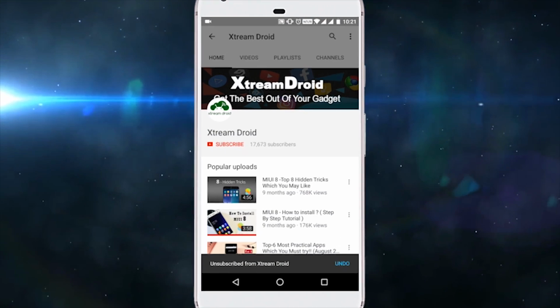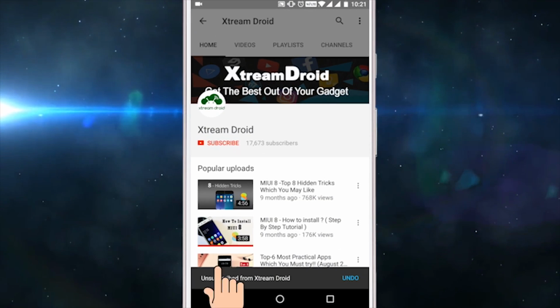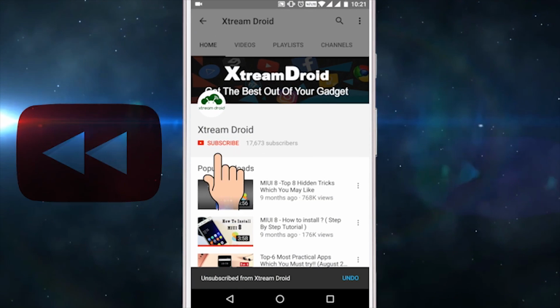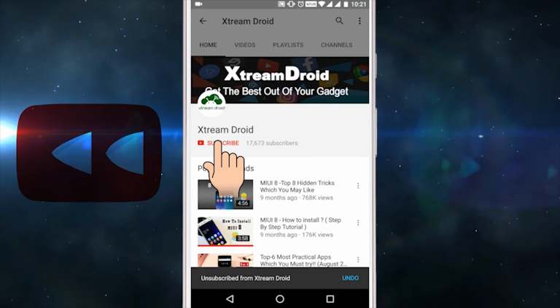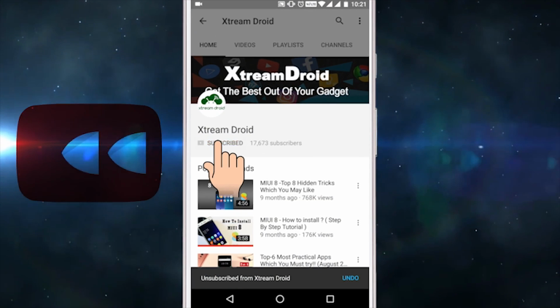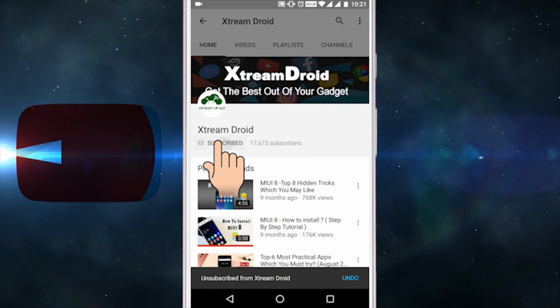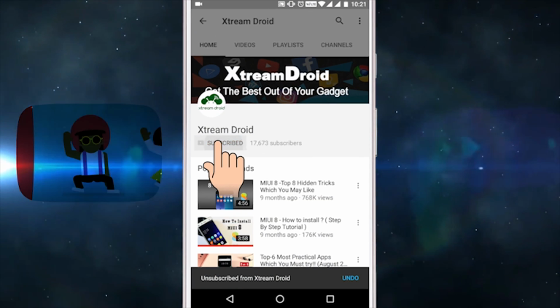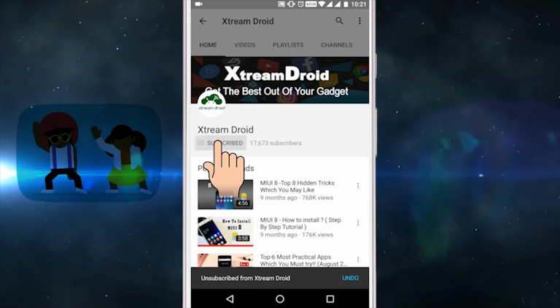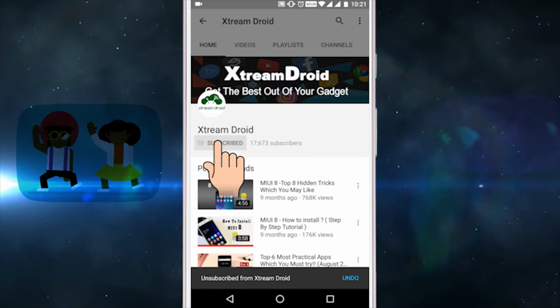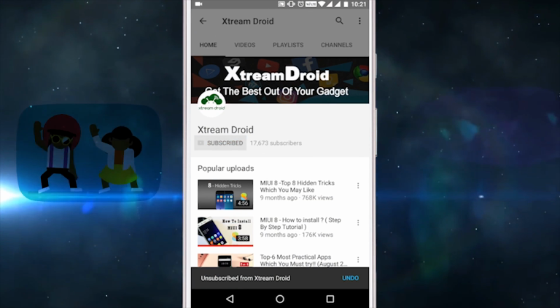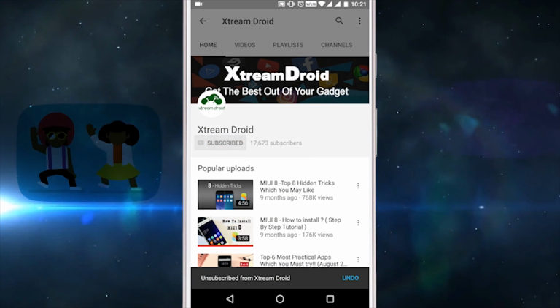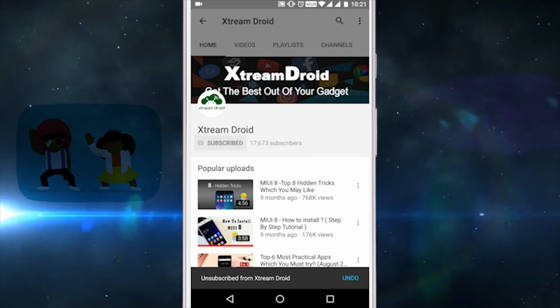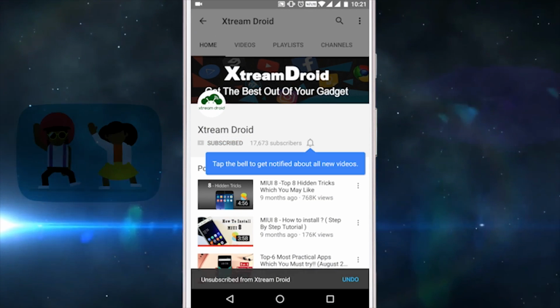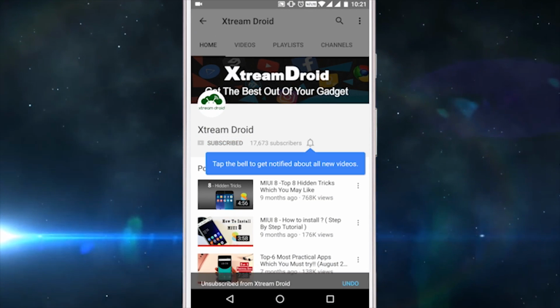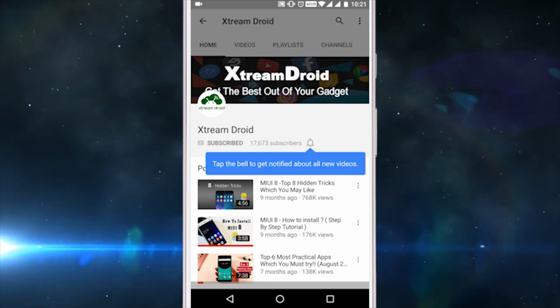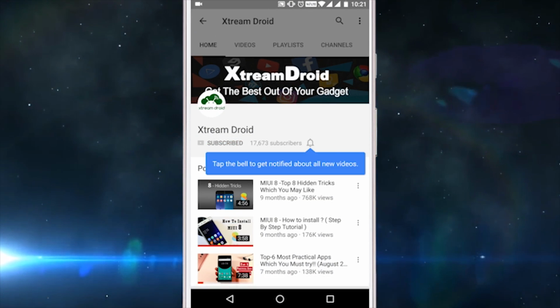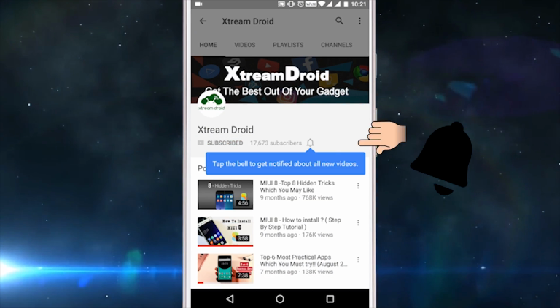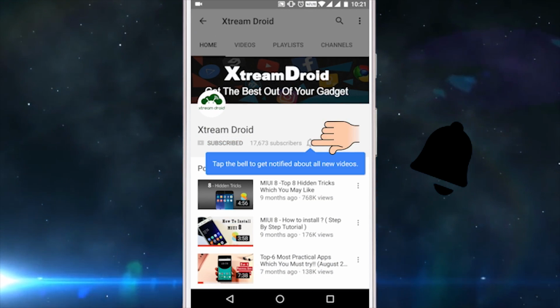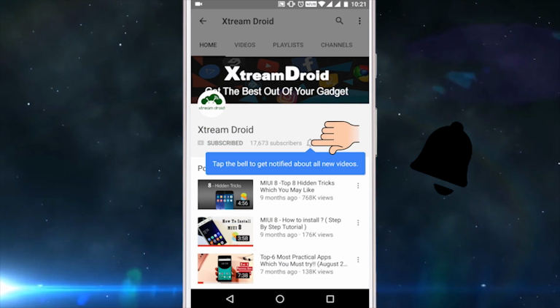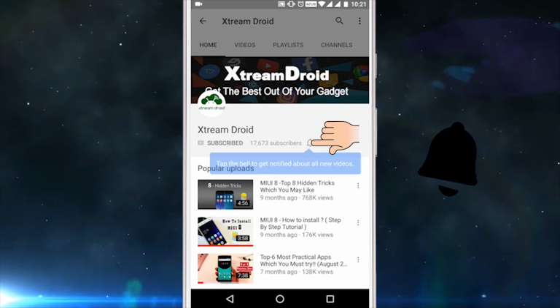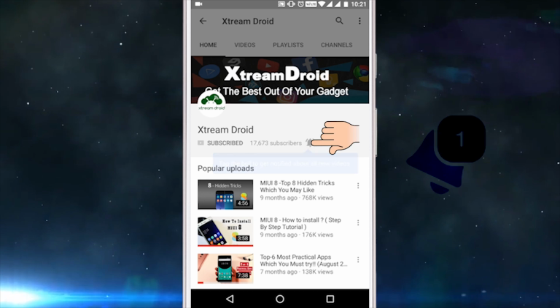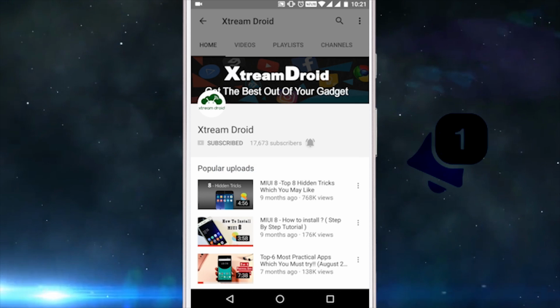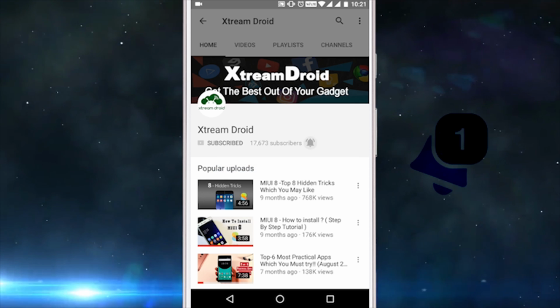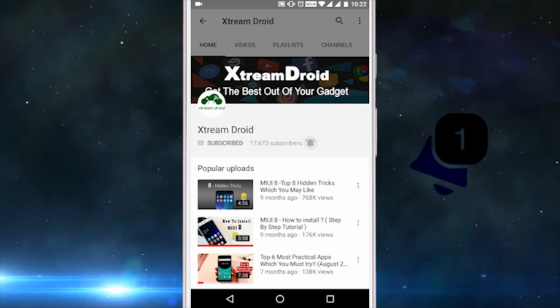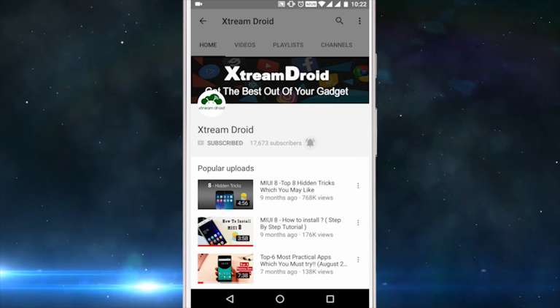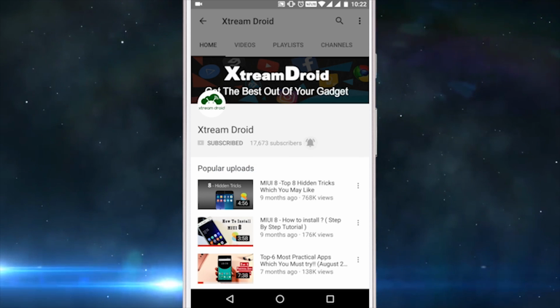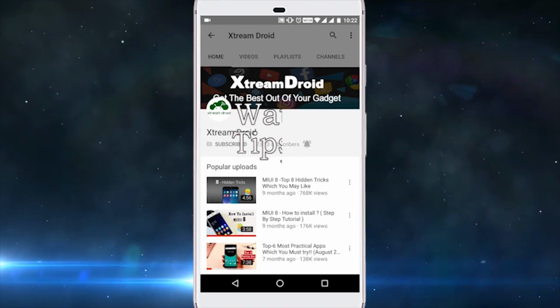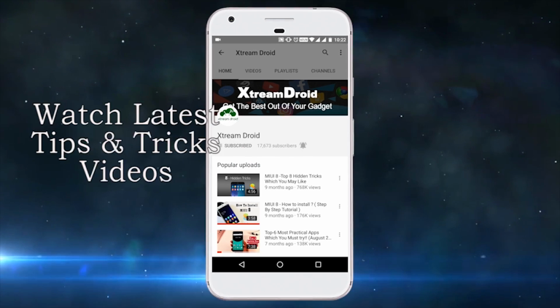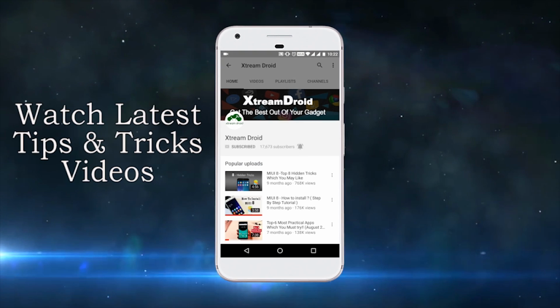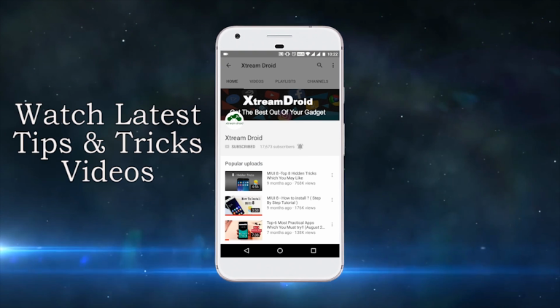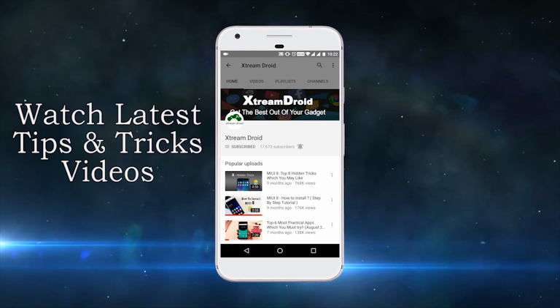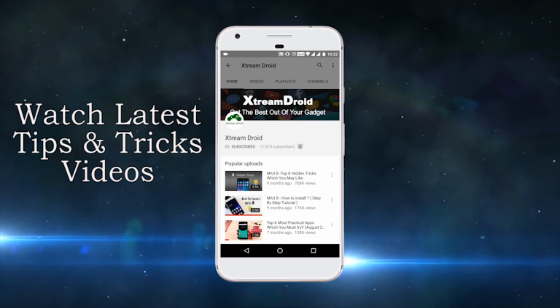Subscribe to XtremeDroid channel and press the bell icon to be the first to watch the latest tips and tricks videos.